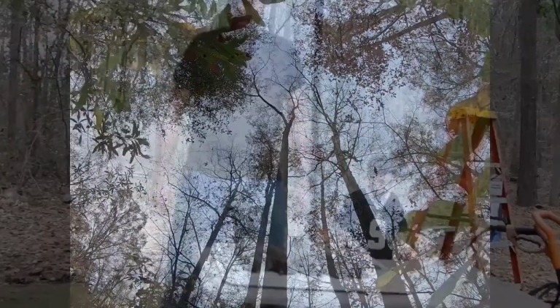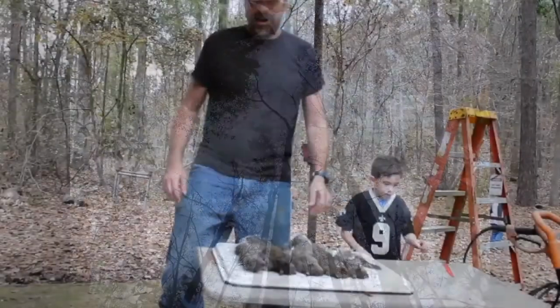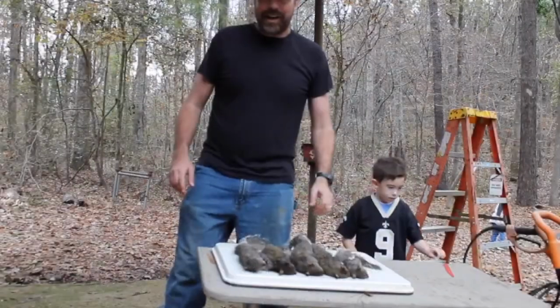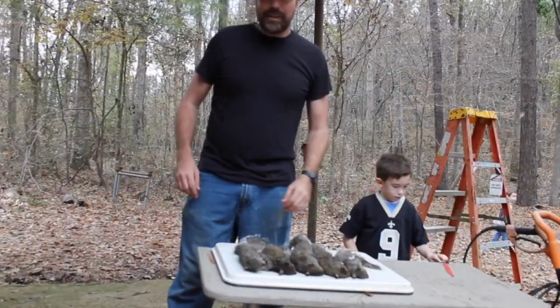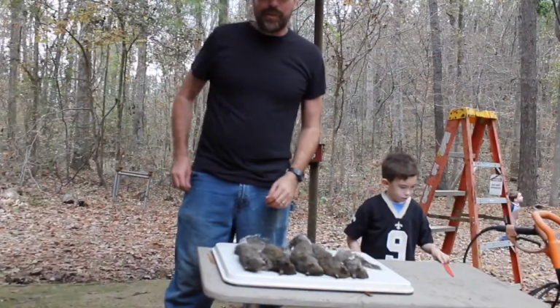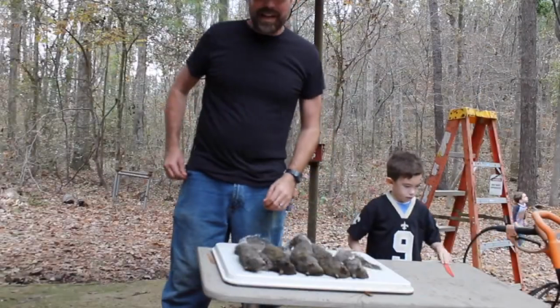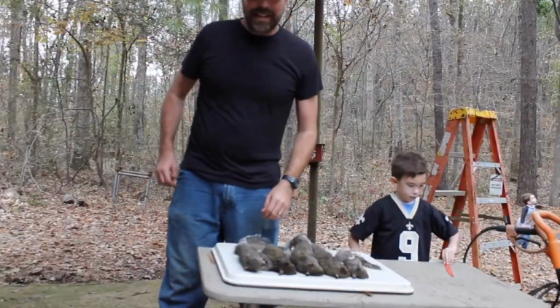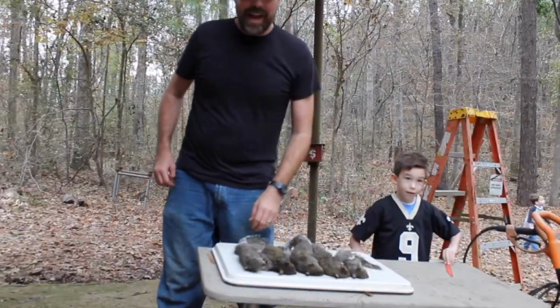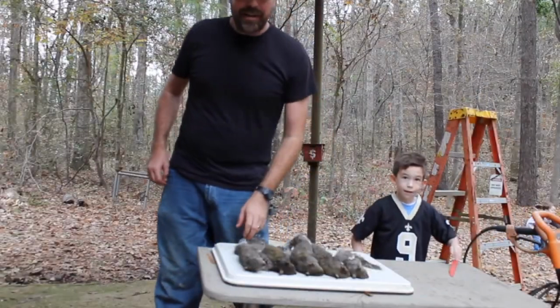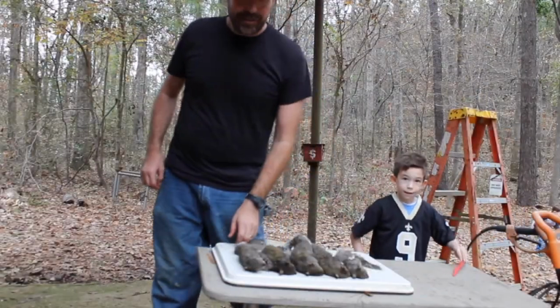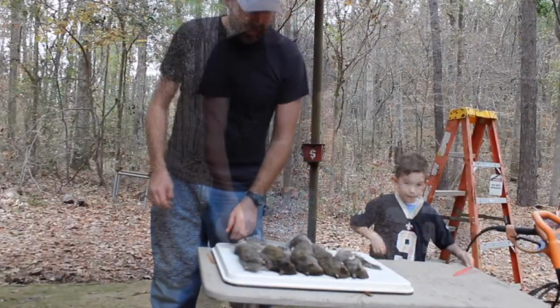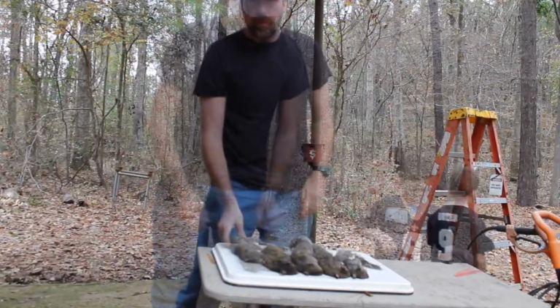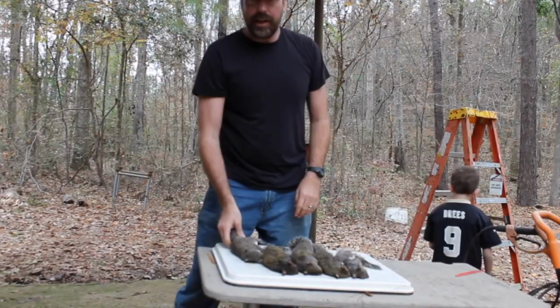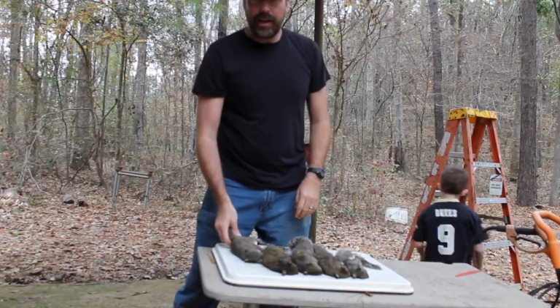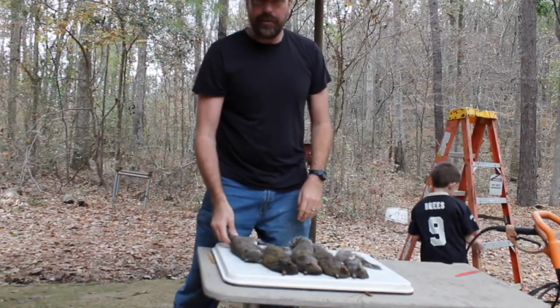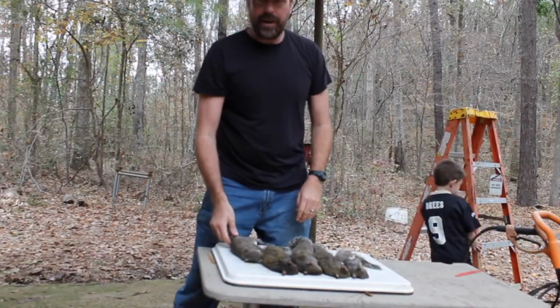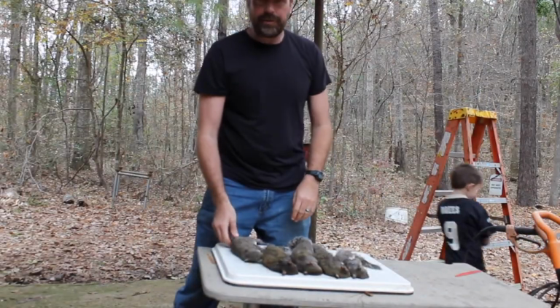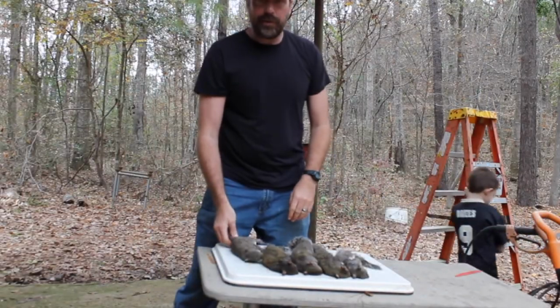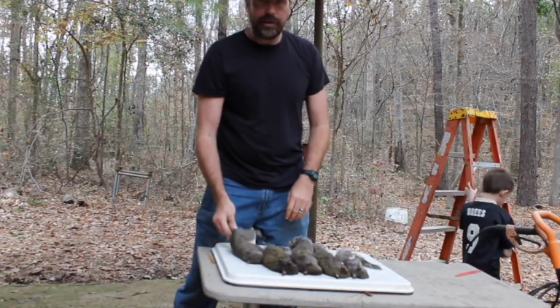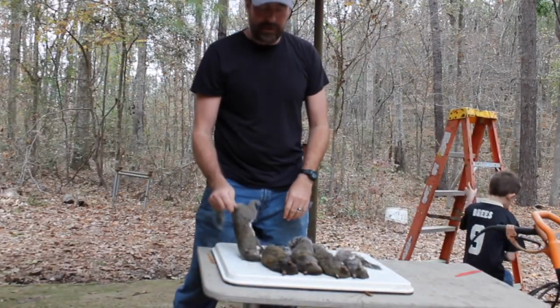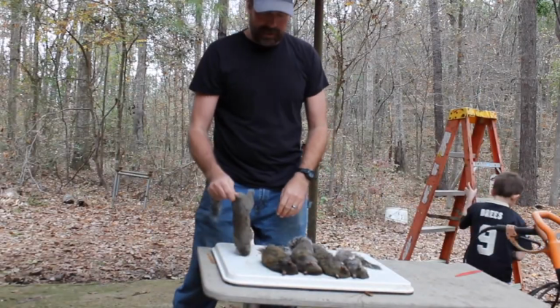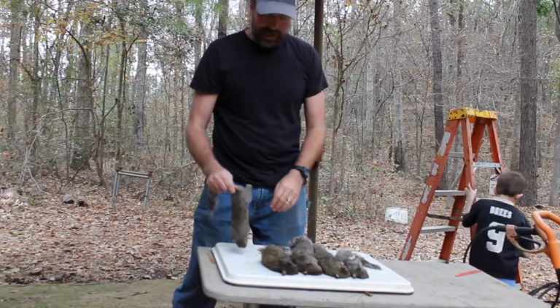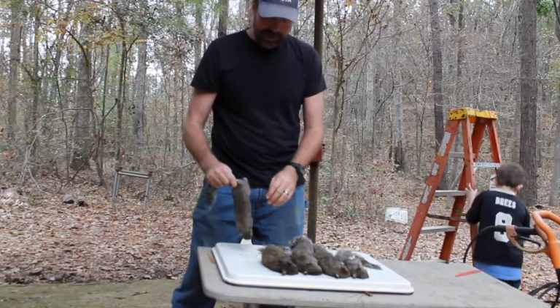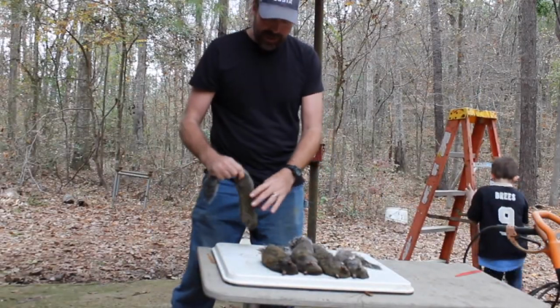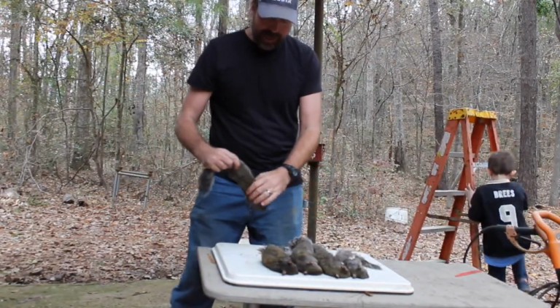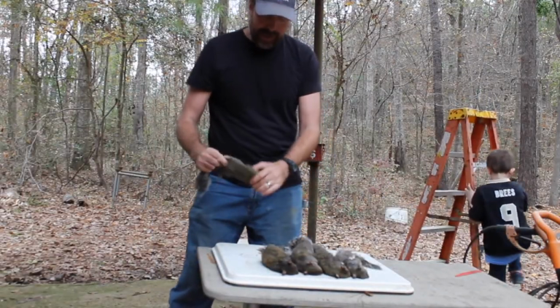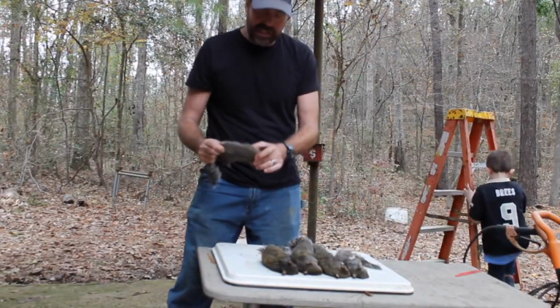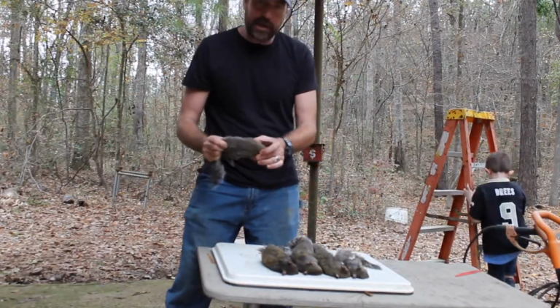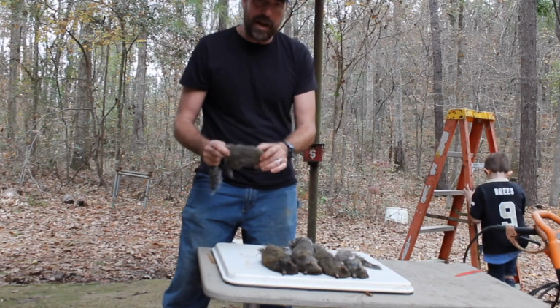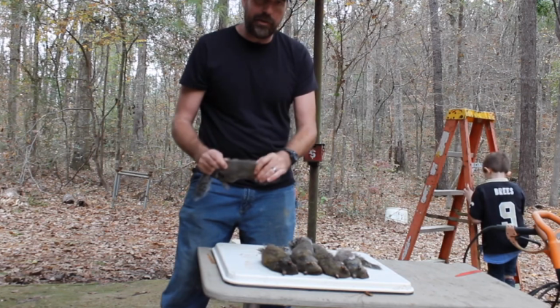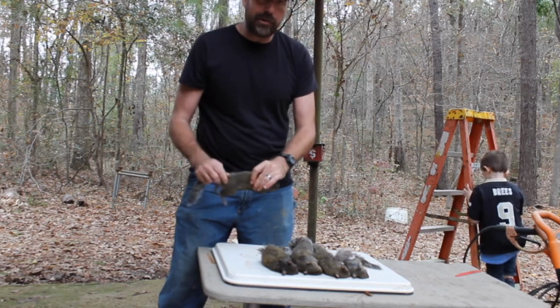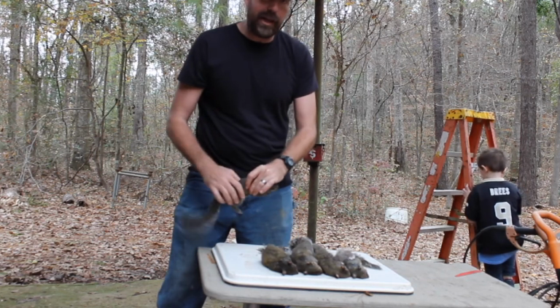All right guys, we're back at the house. We ended up with five squirrels. I'm going to show you how to skin them out real quick.